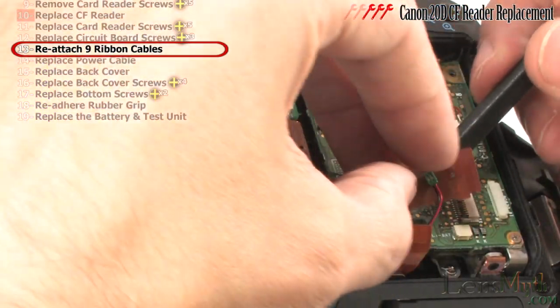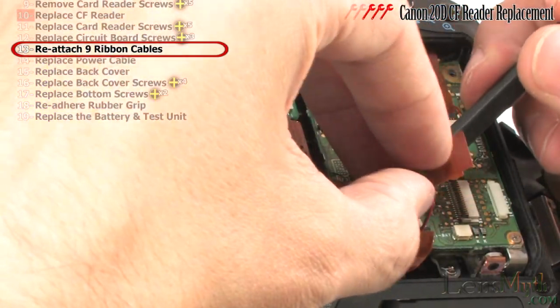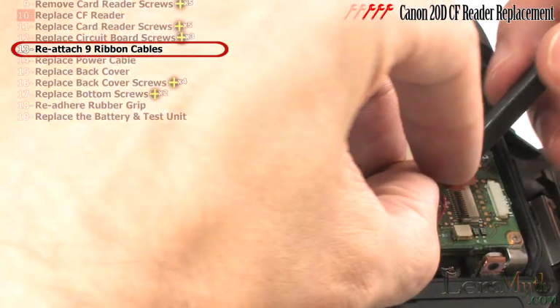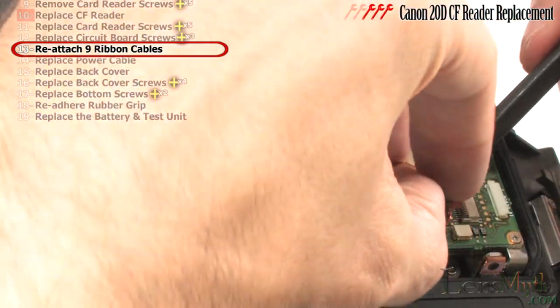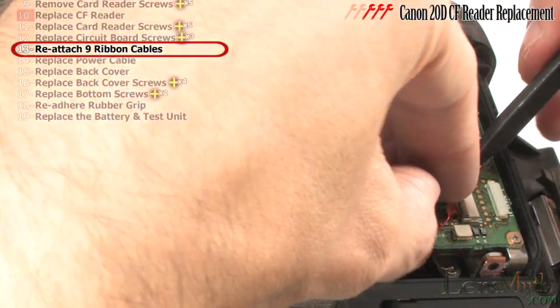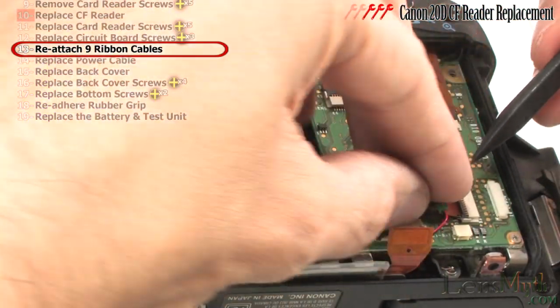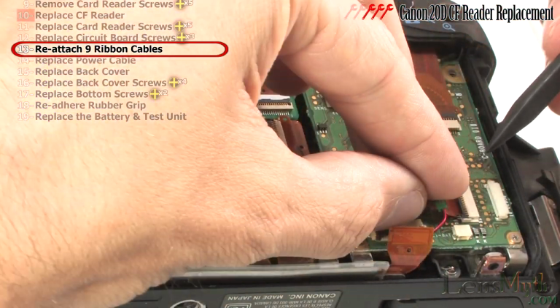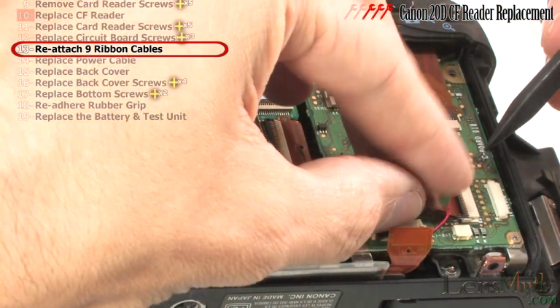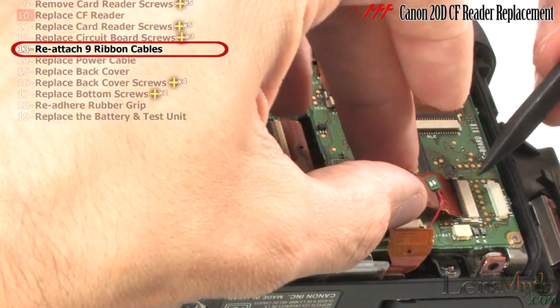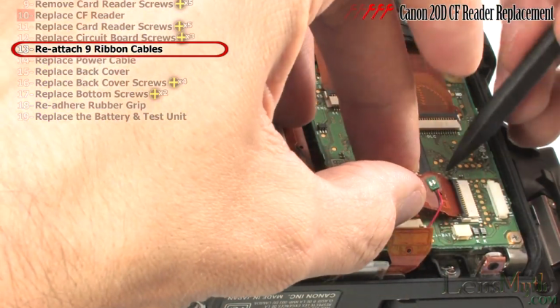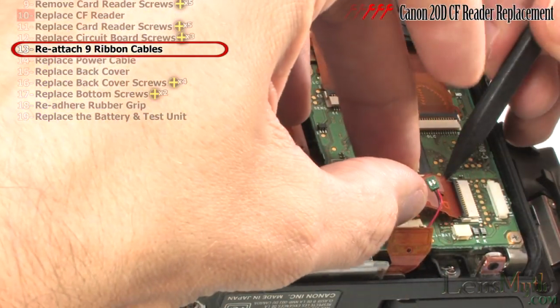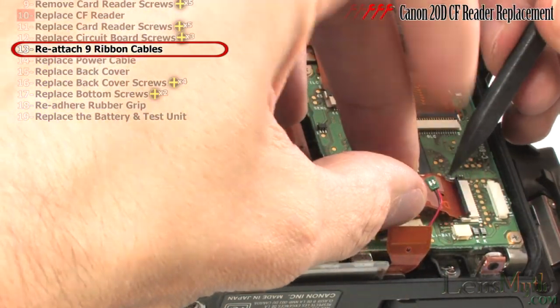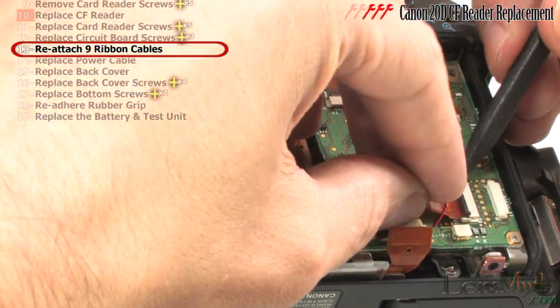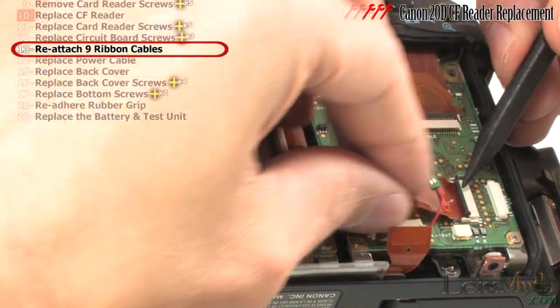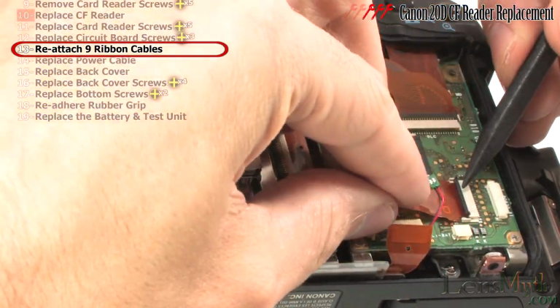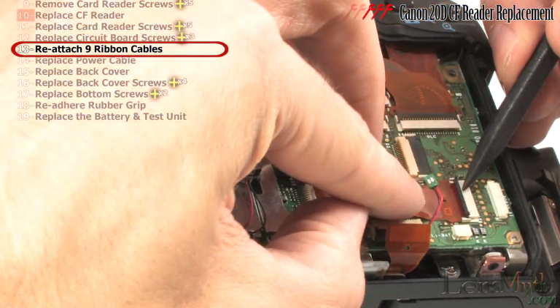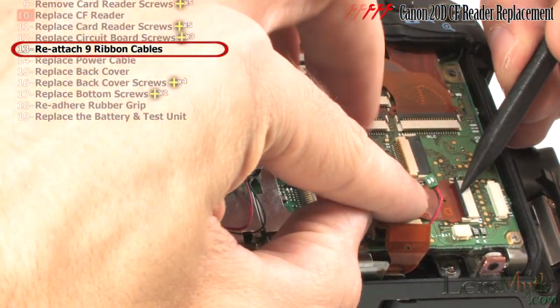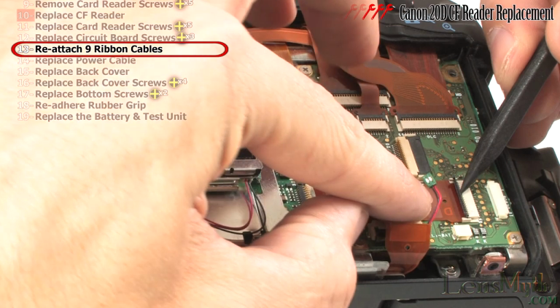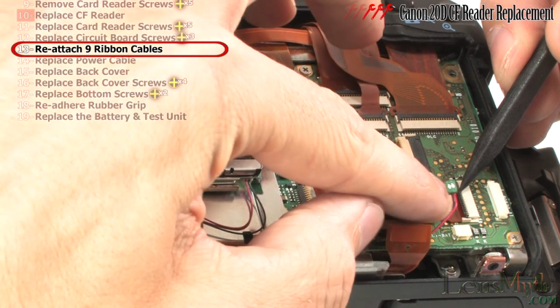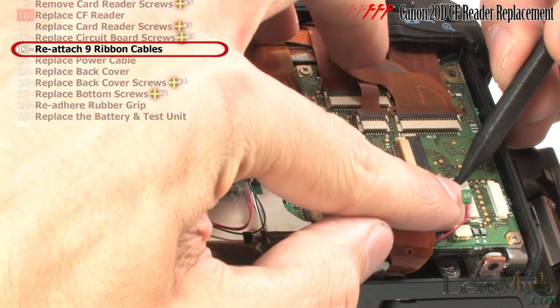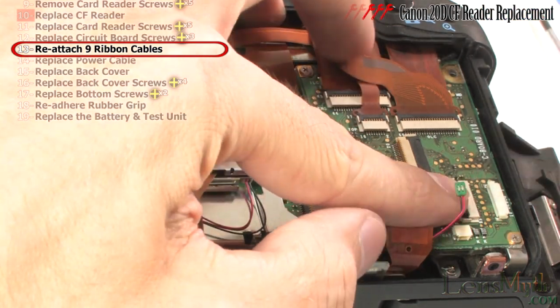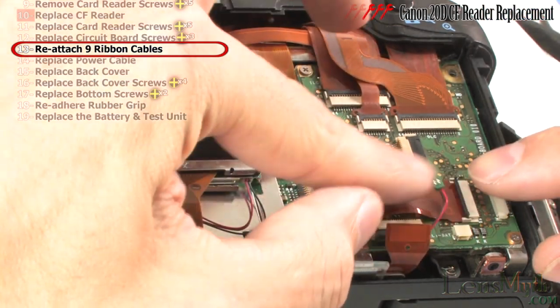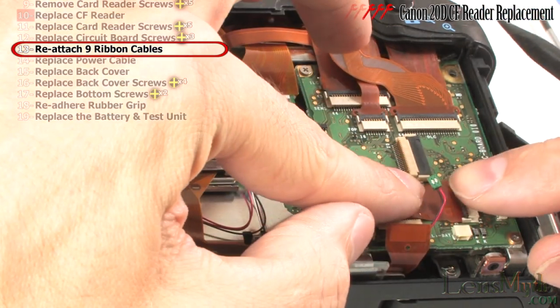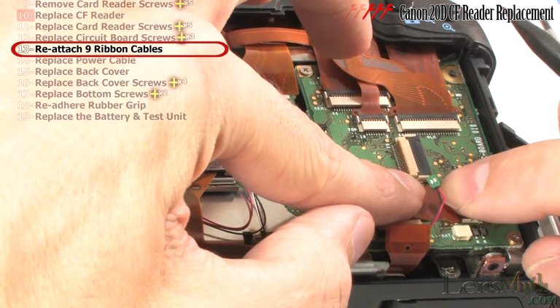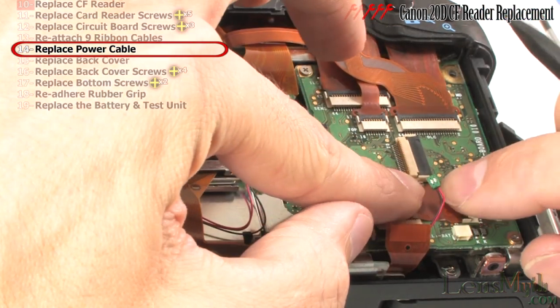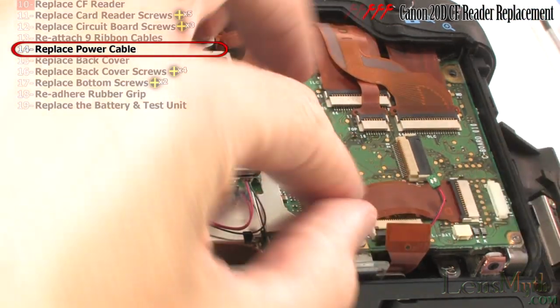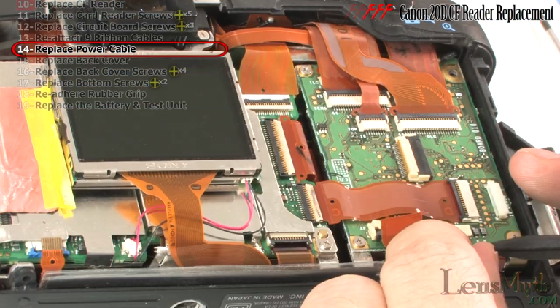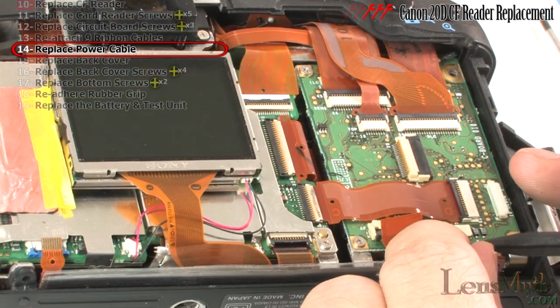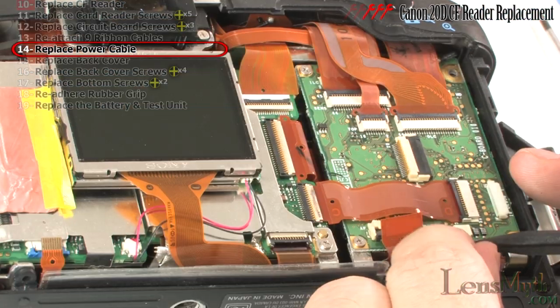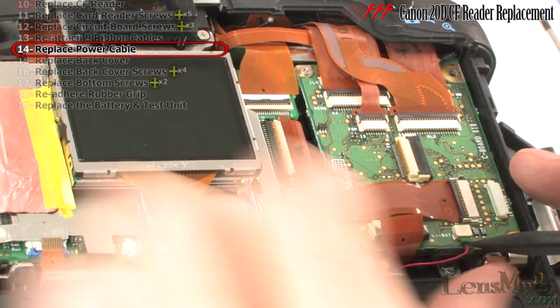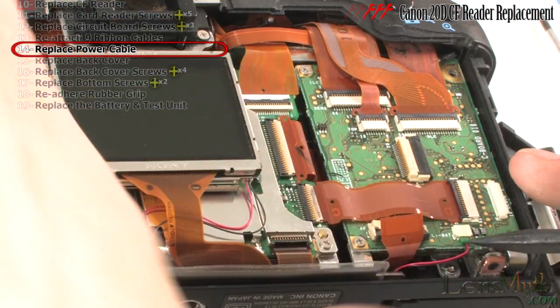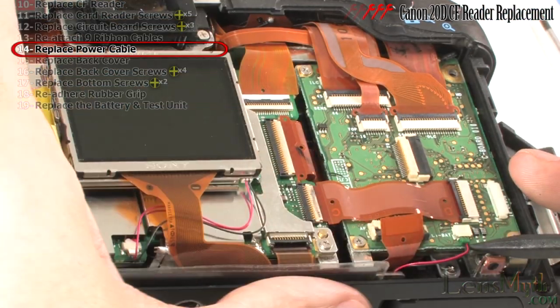Replace this bridge cable and the bottom one and the power wire.